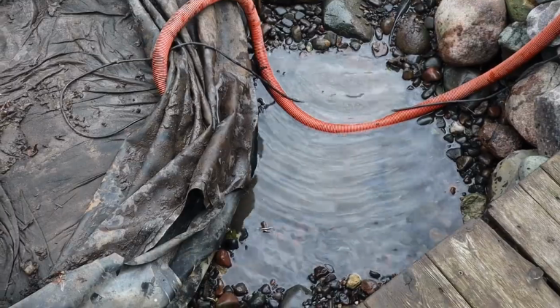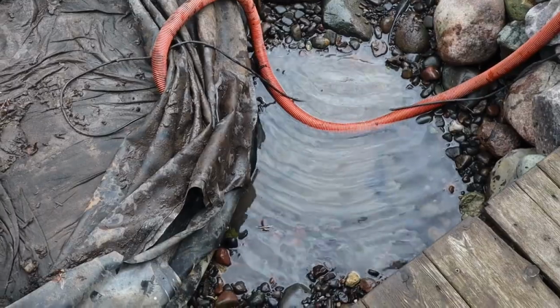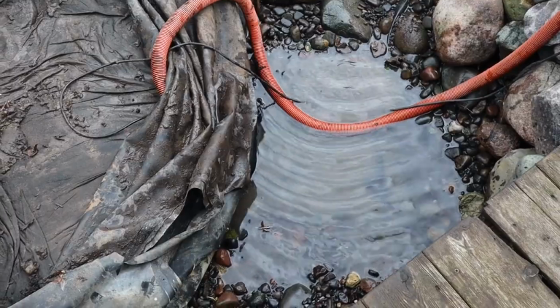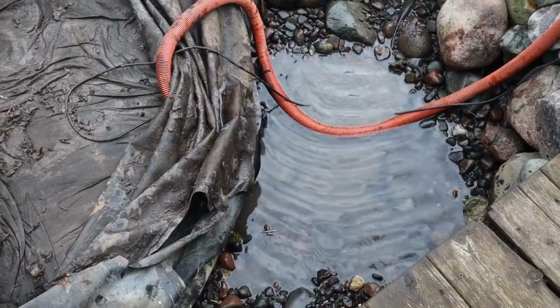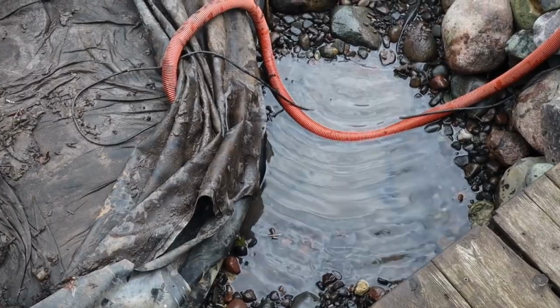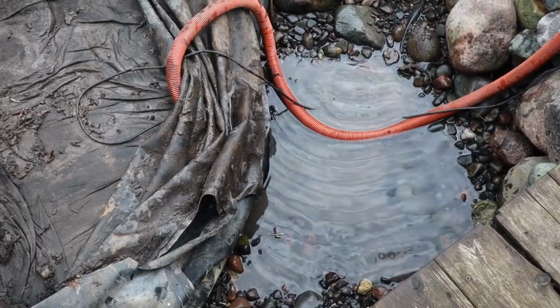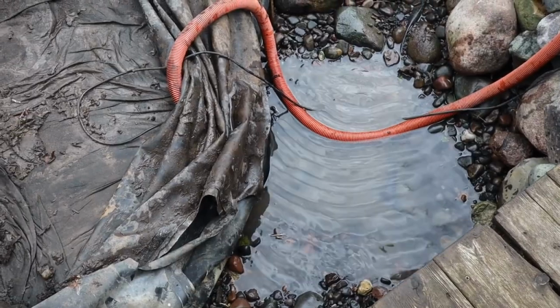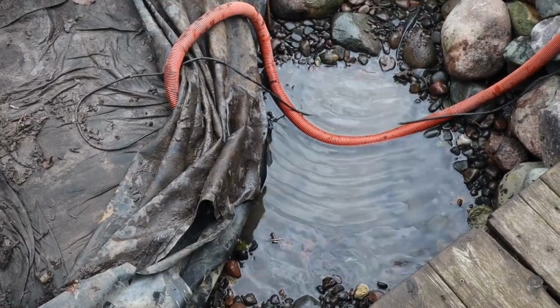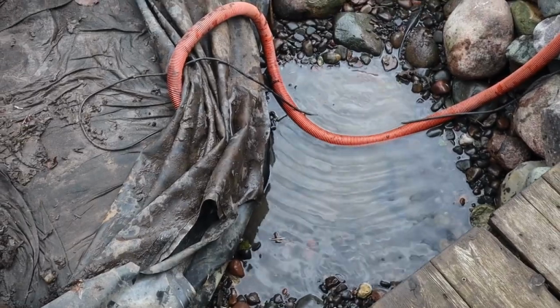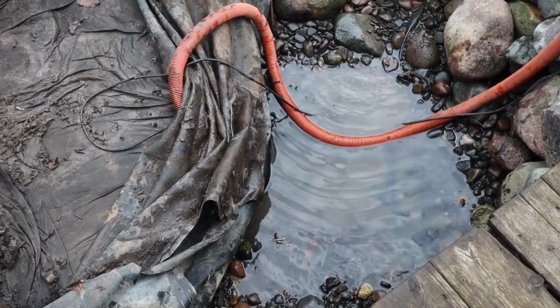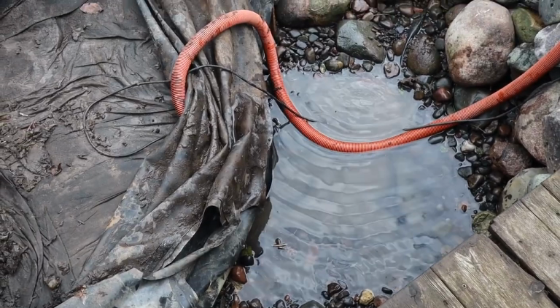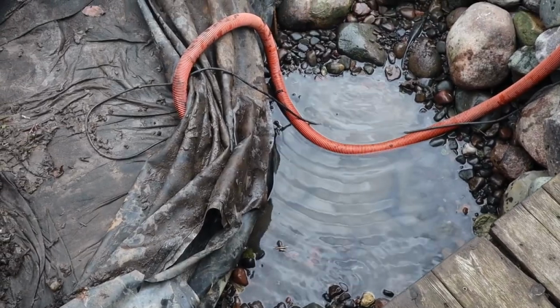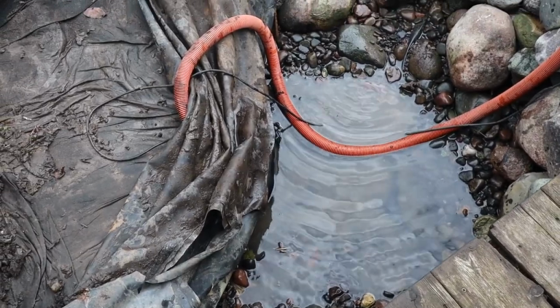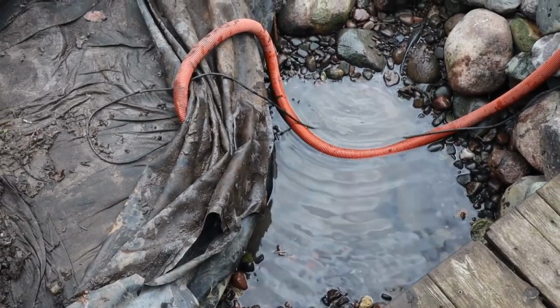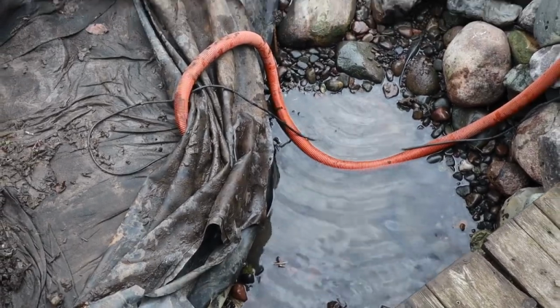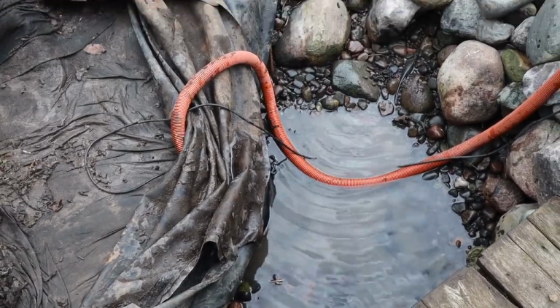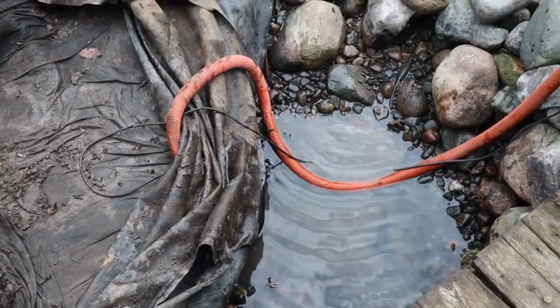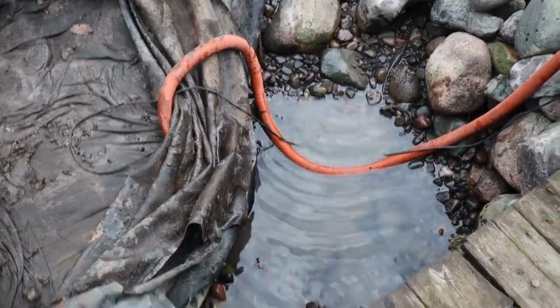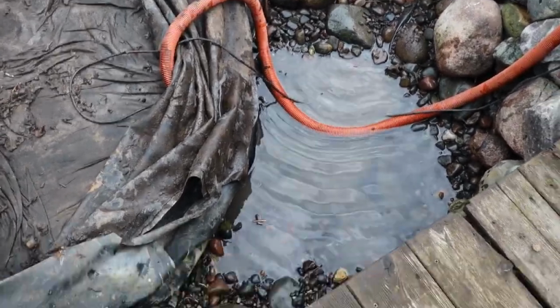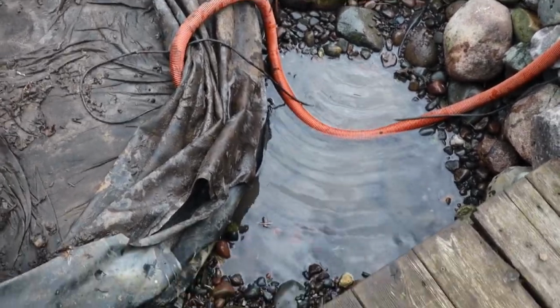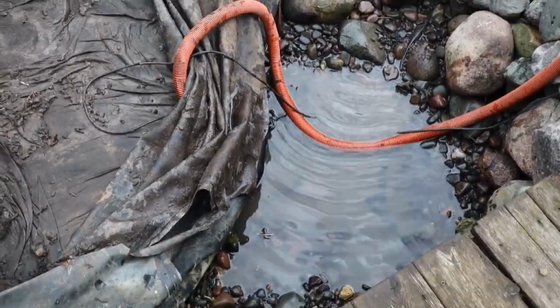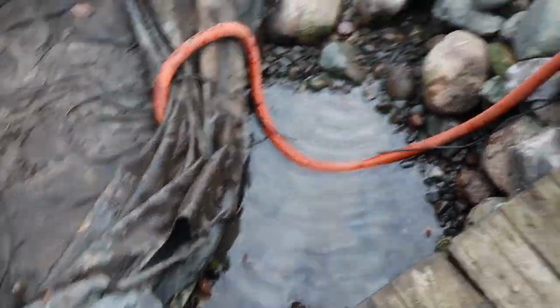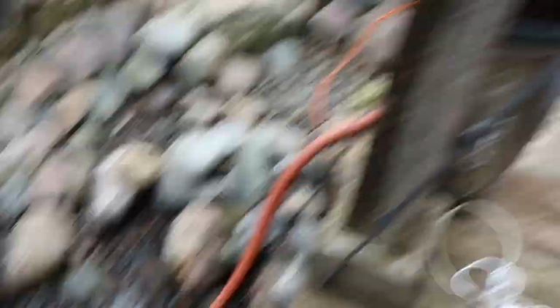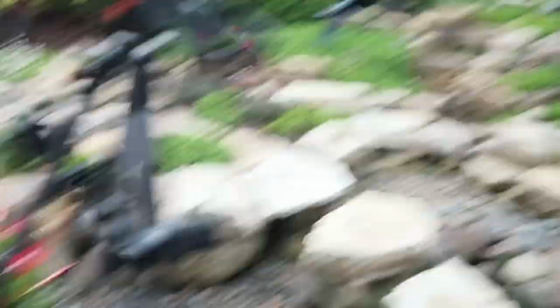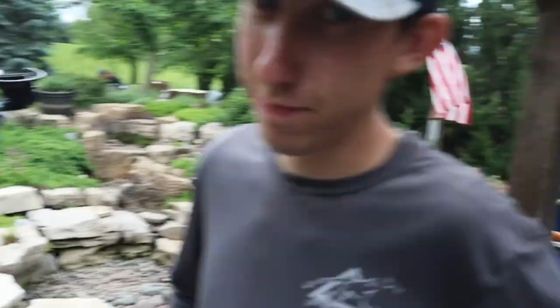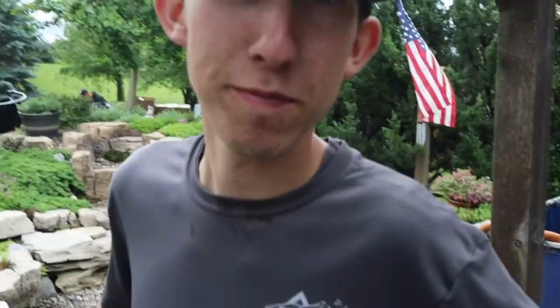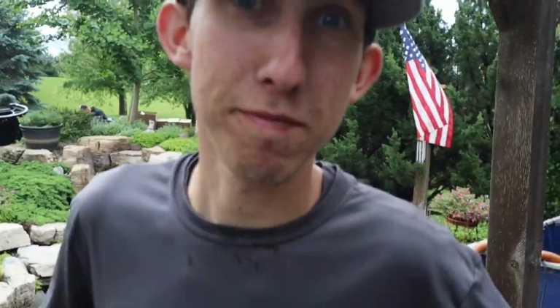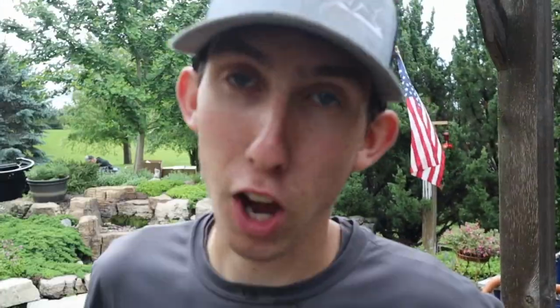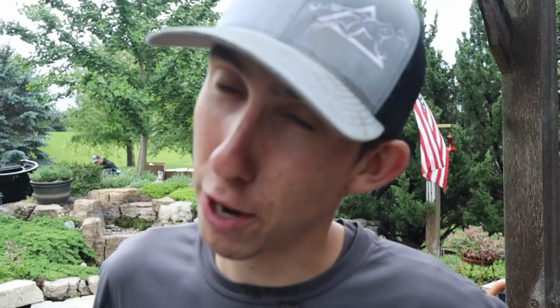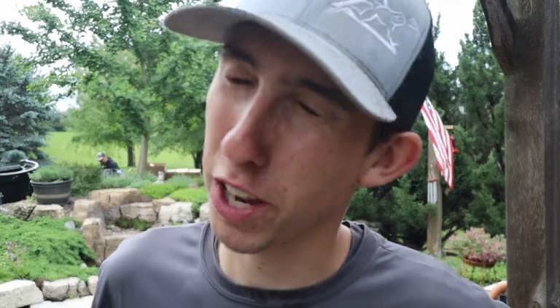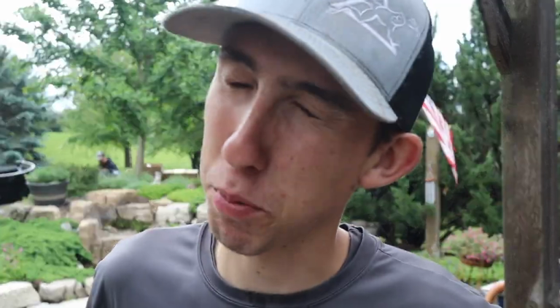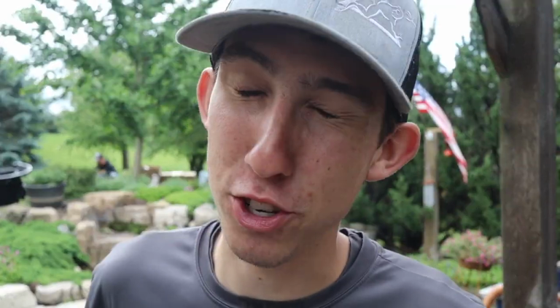Why is the pump behind the liner, you may ask? Hydrostatic pressure.